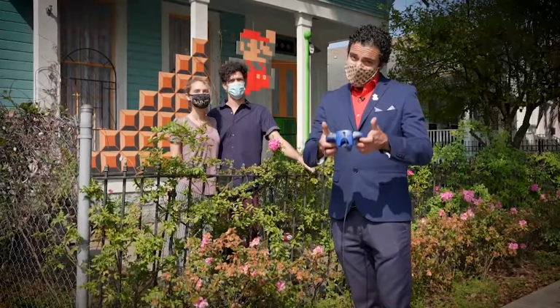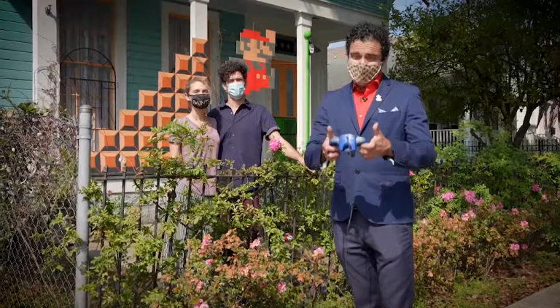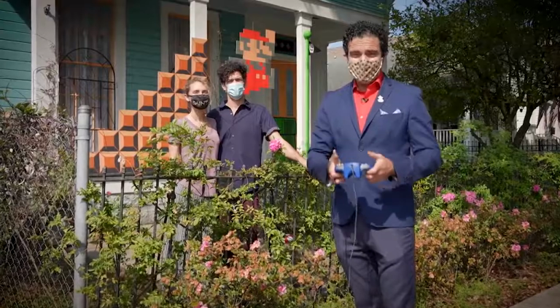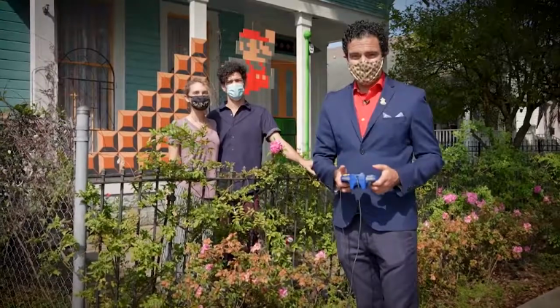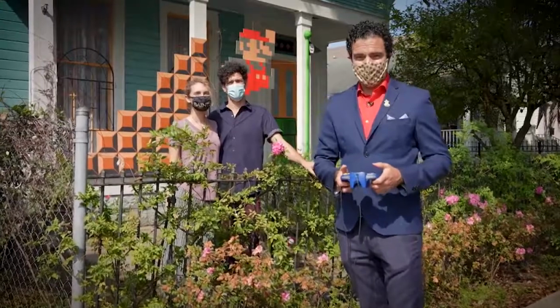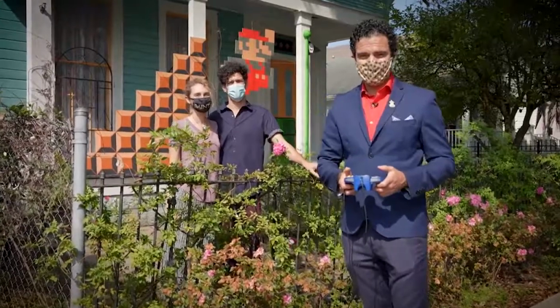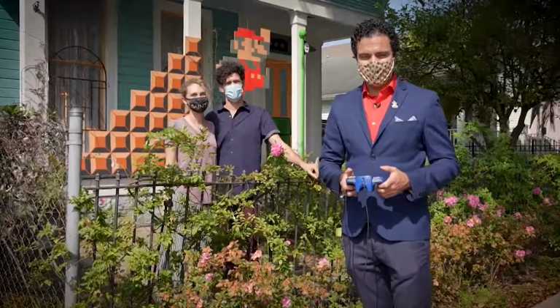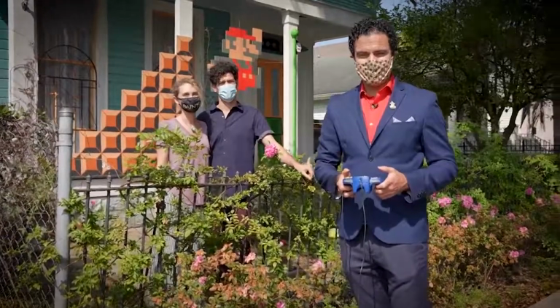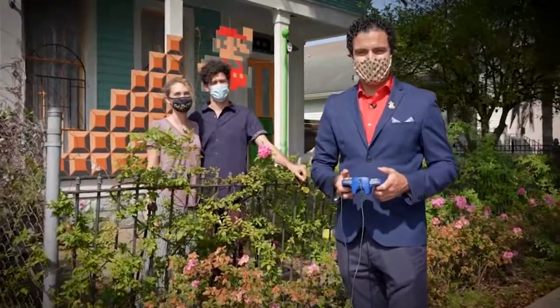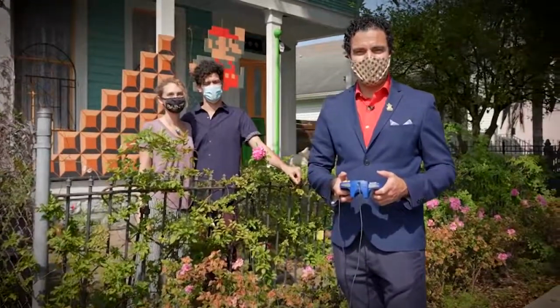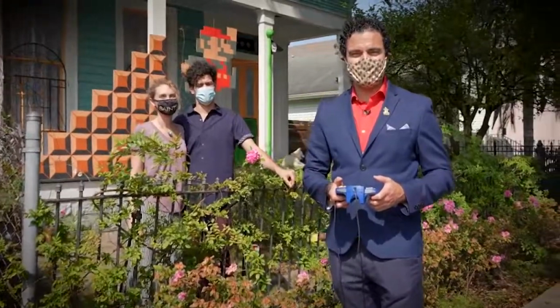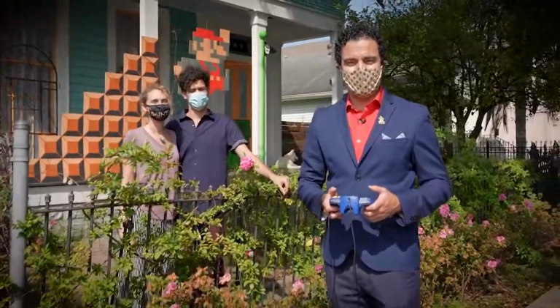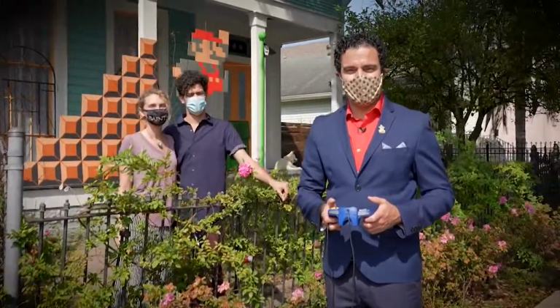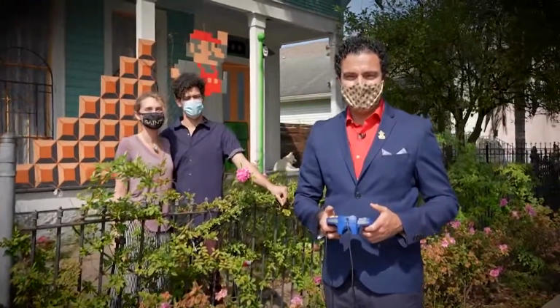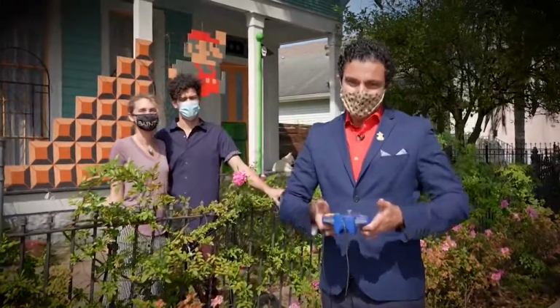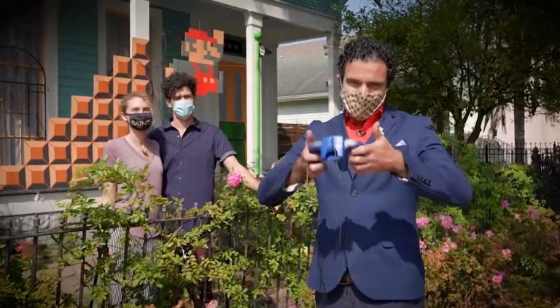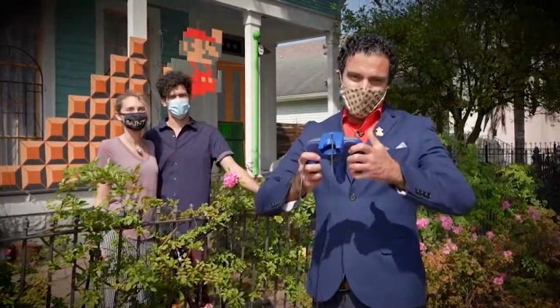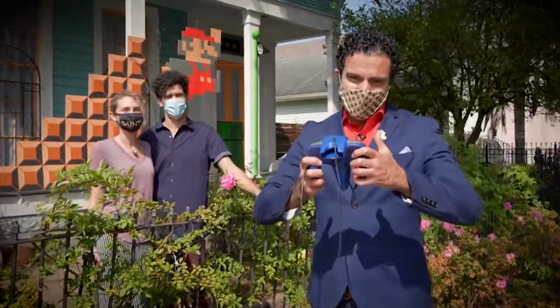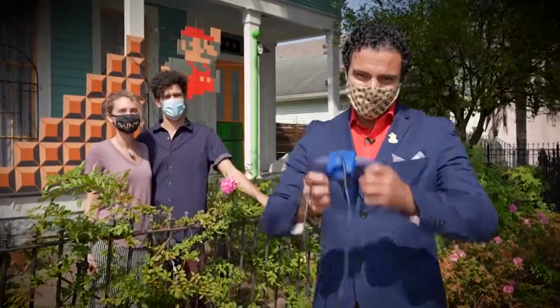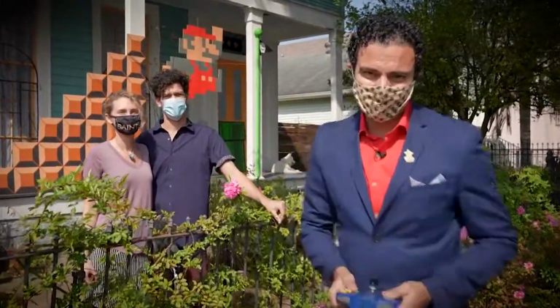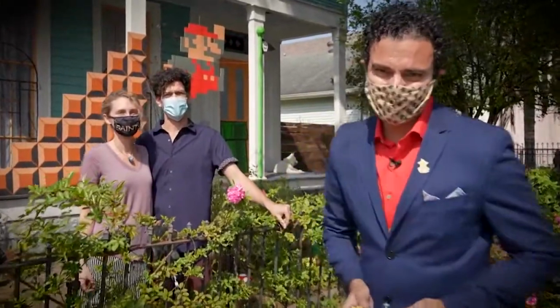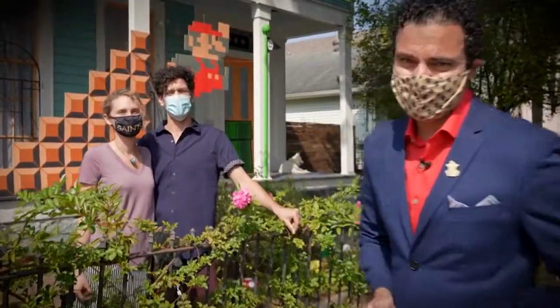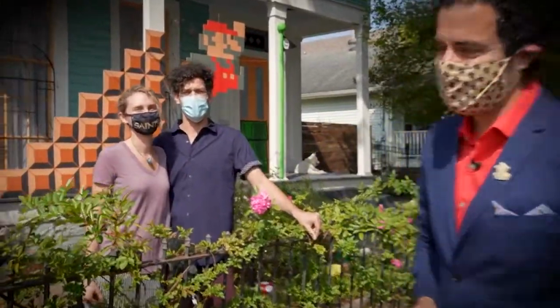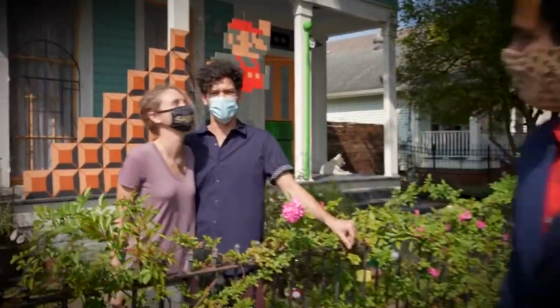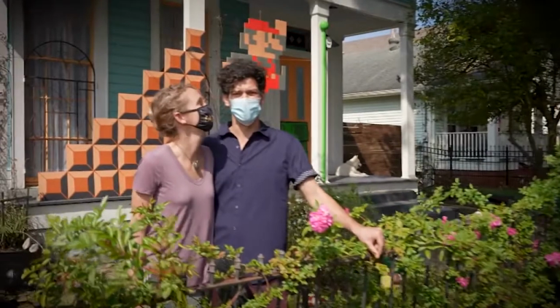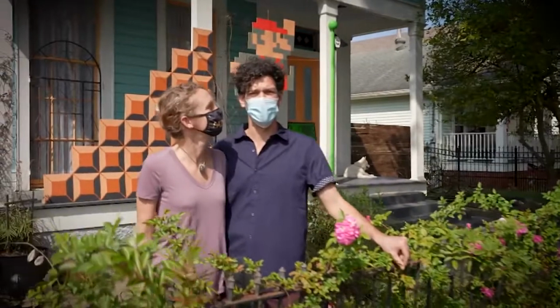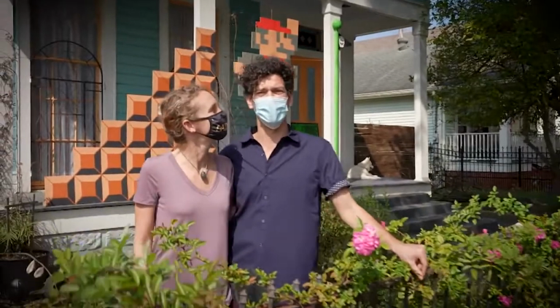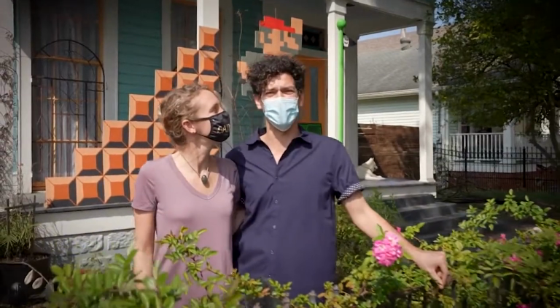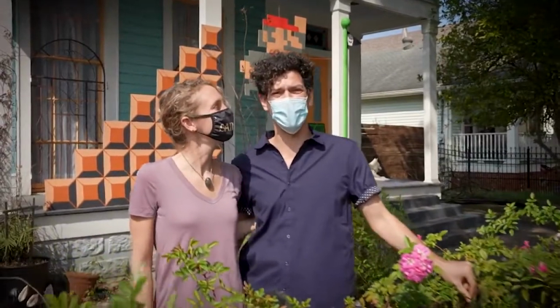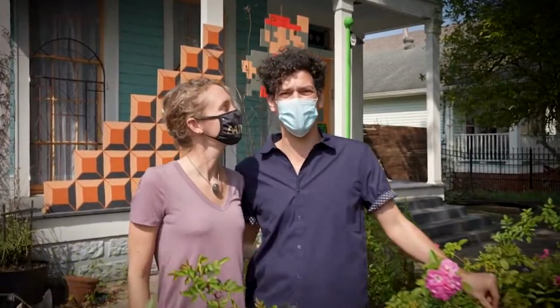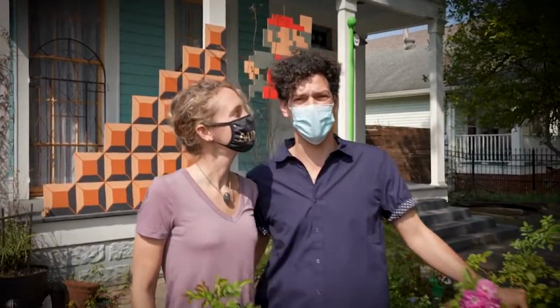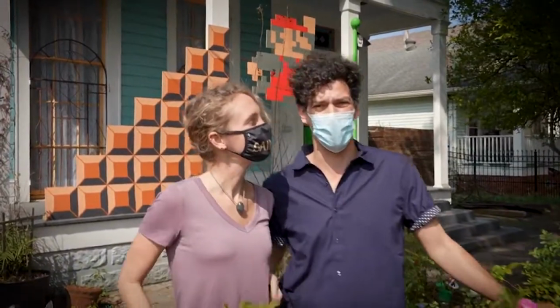This house float sure gets a high score. Game over. It's not game over — we'll play again next Mardi Gras.